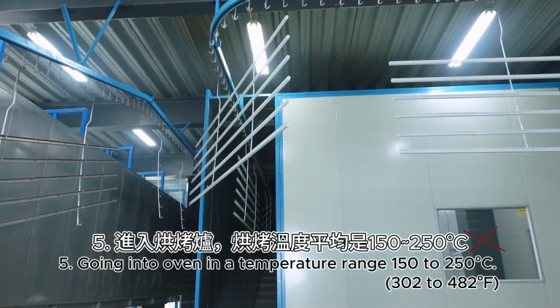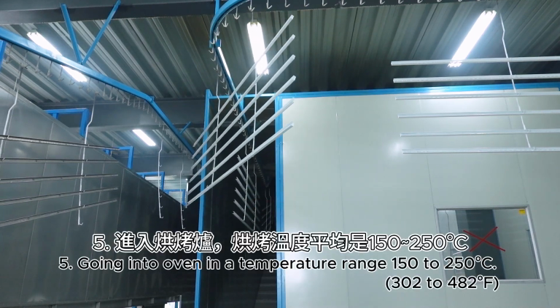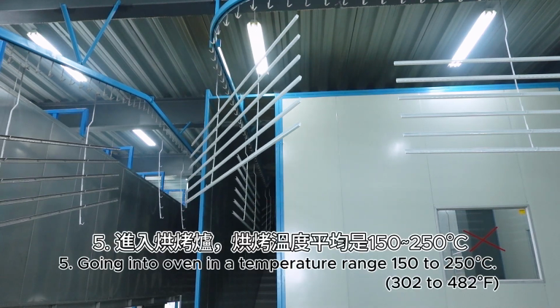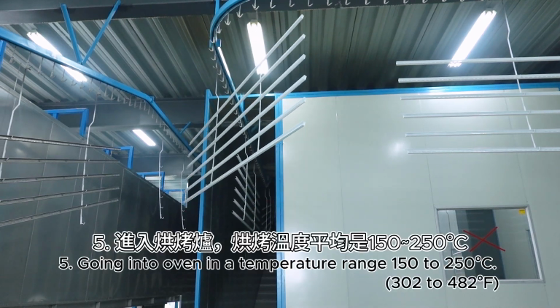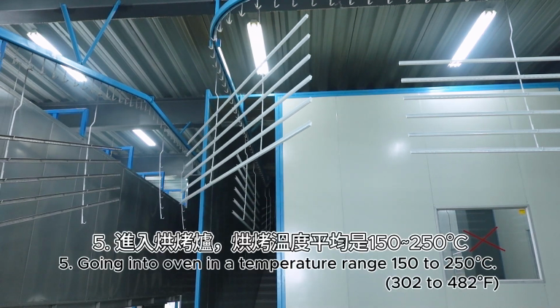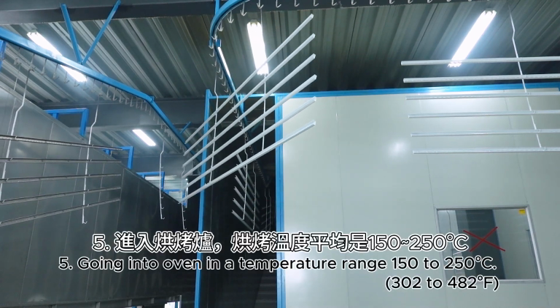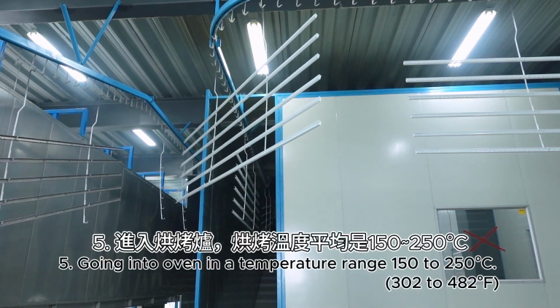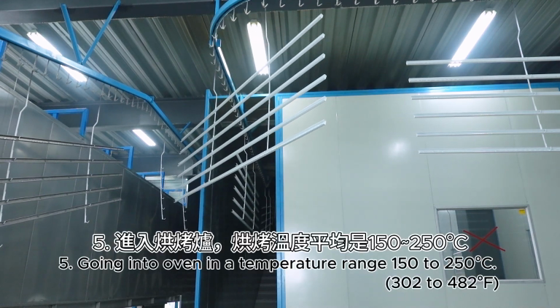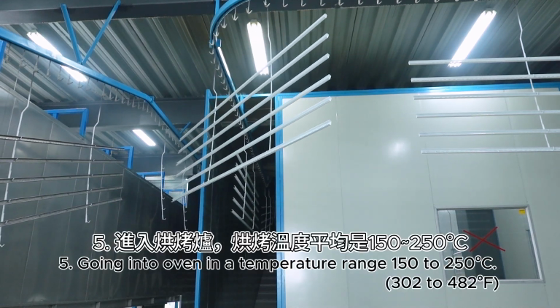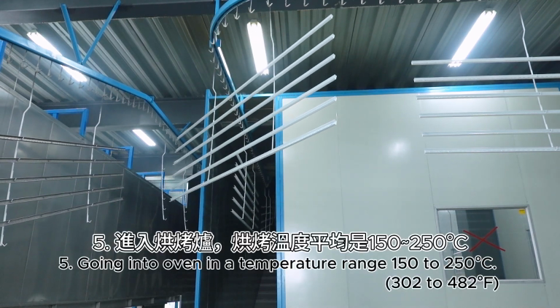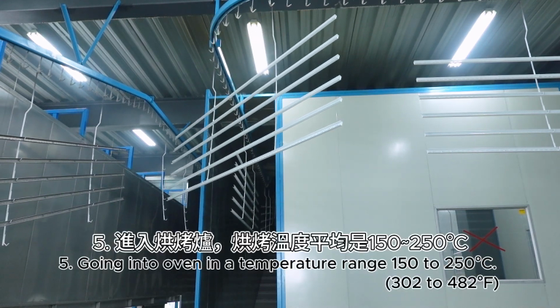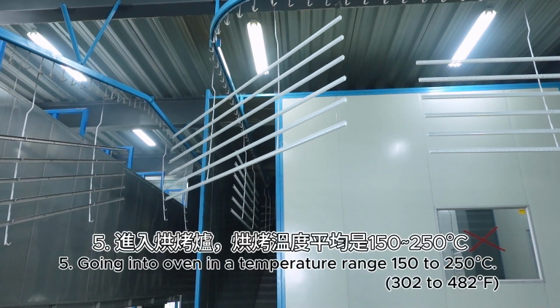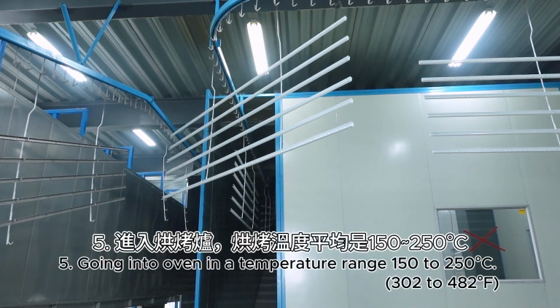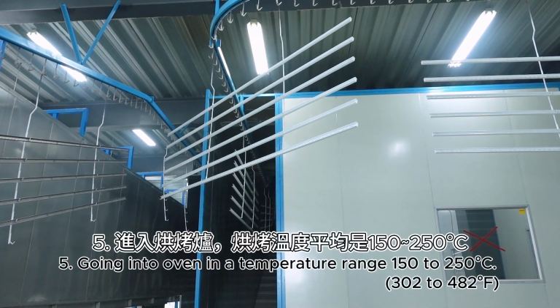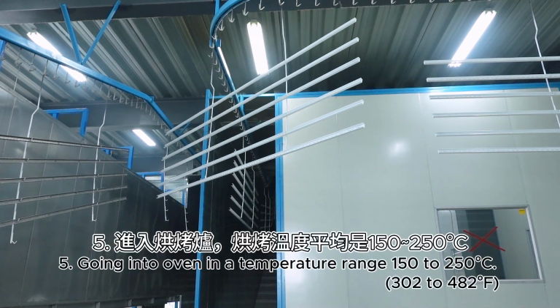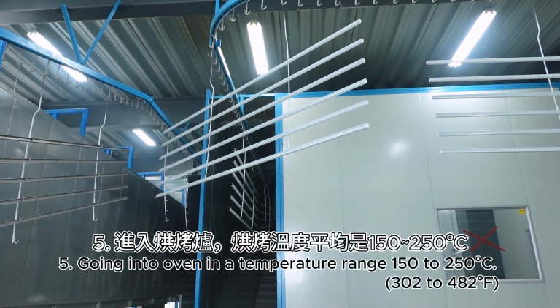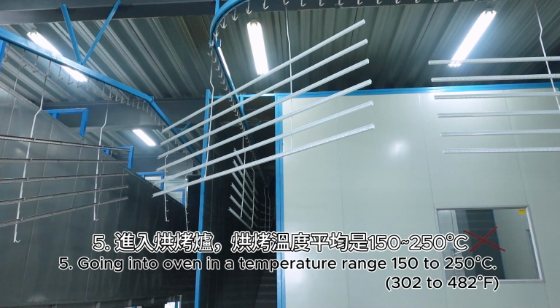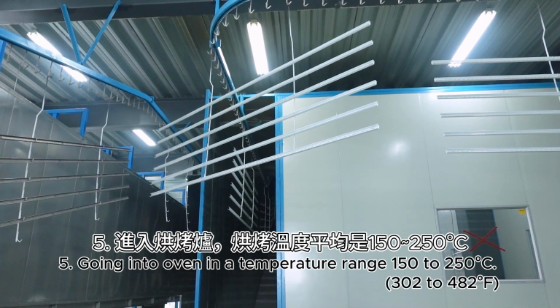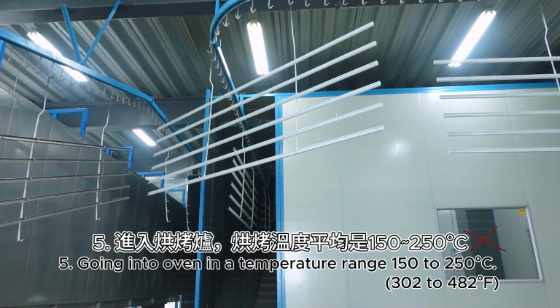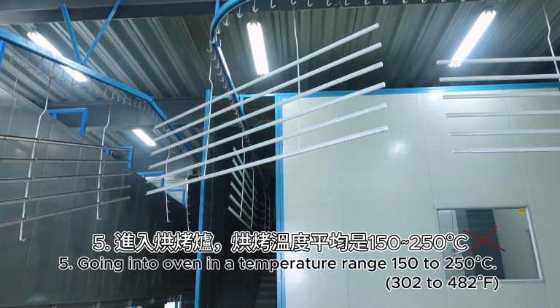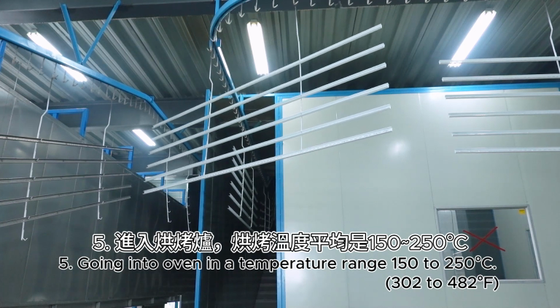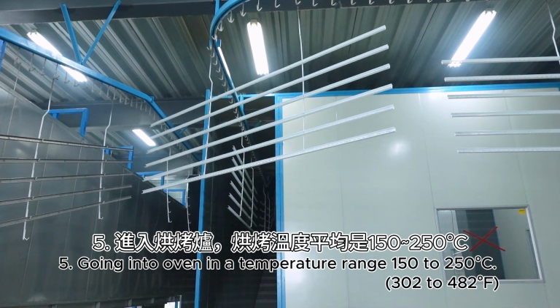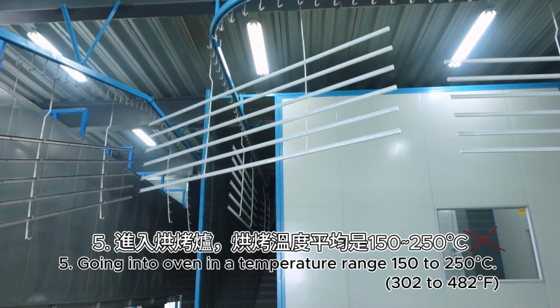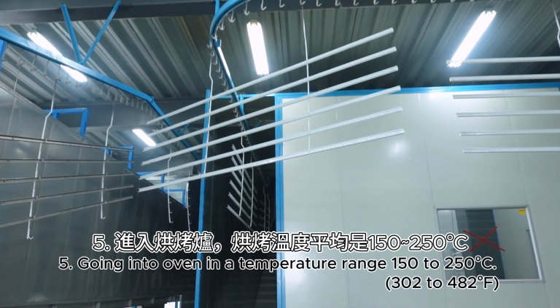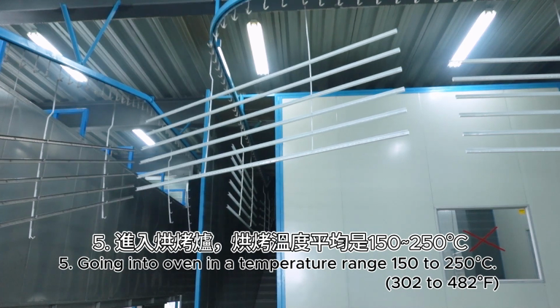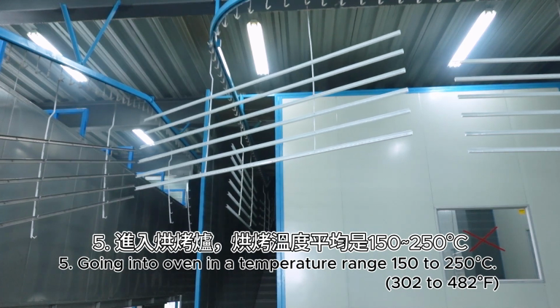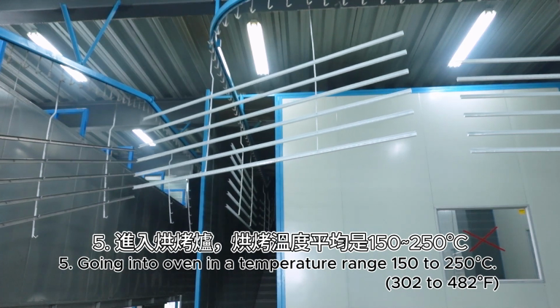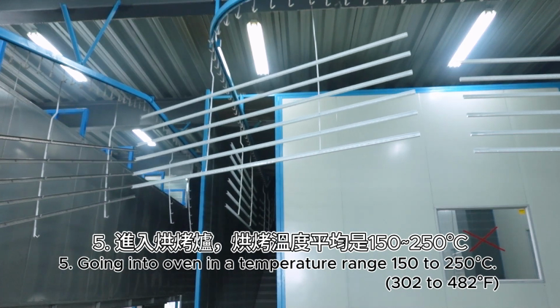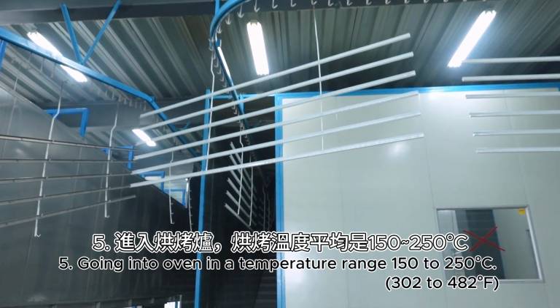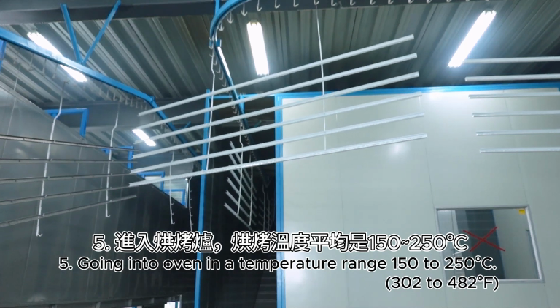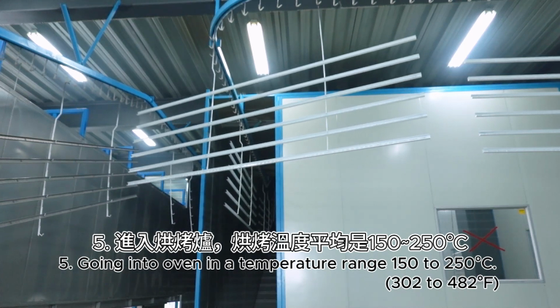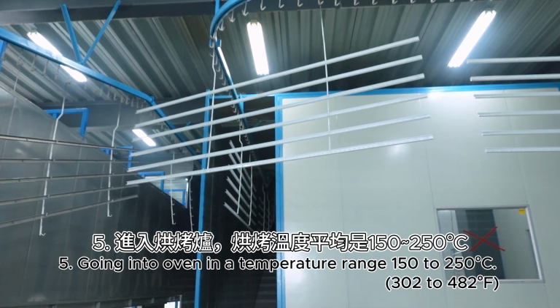Step 5: Going into the oven in a temperature range of 150 to 250 degrees Celsius.